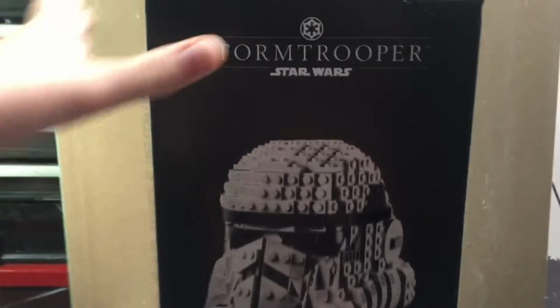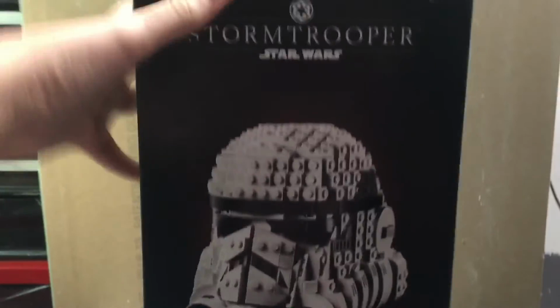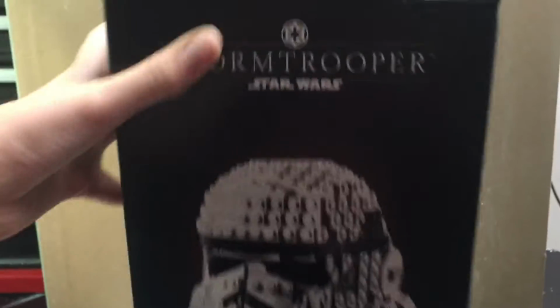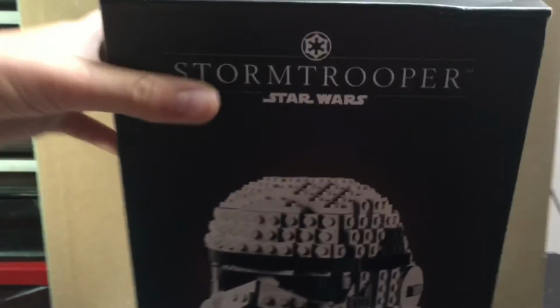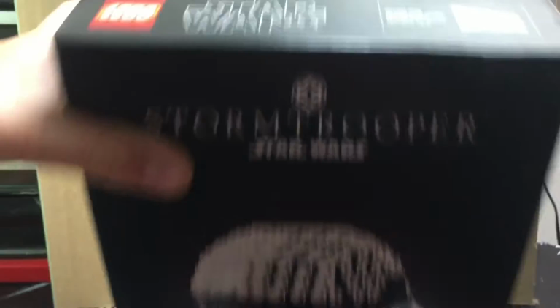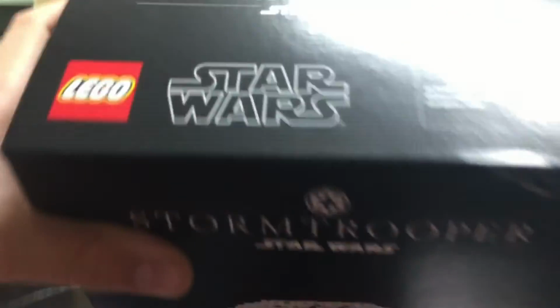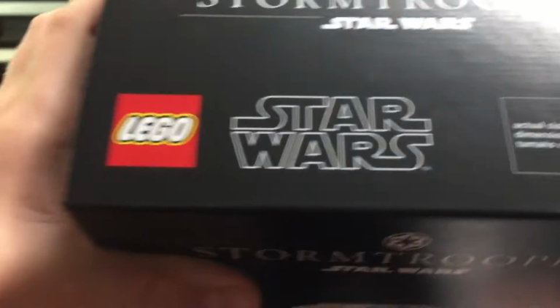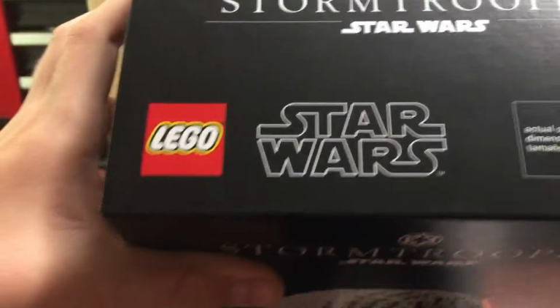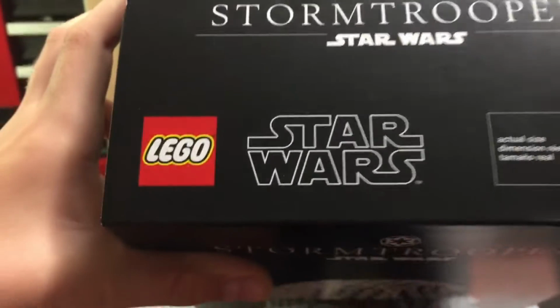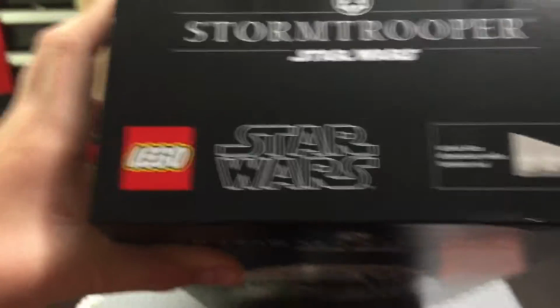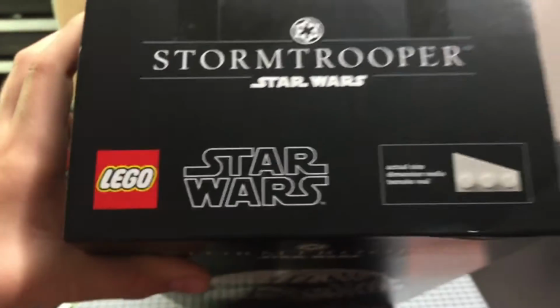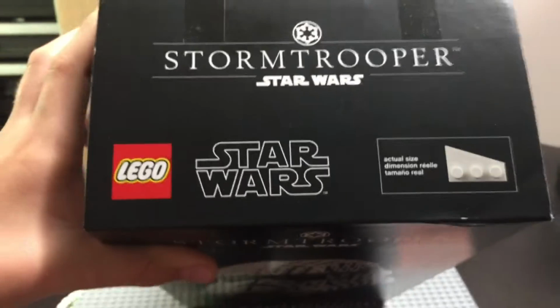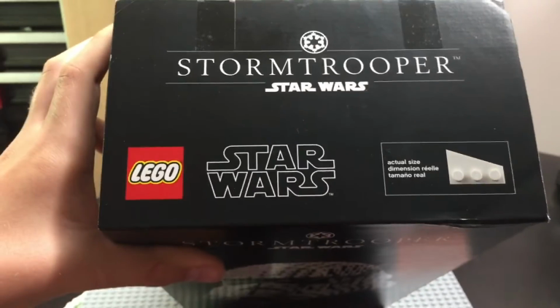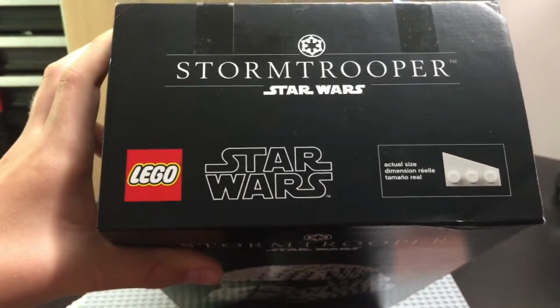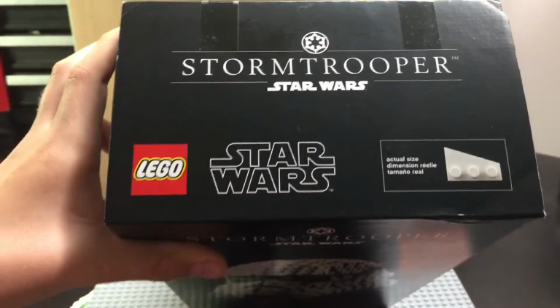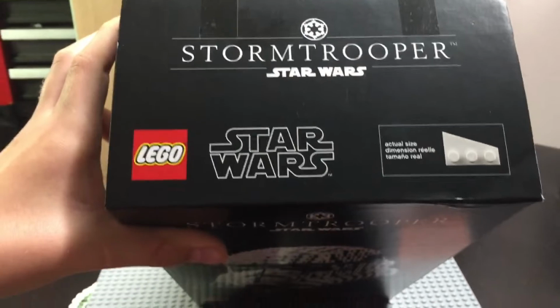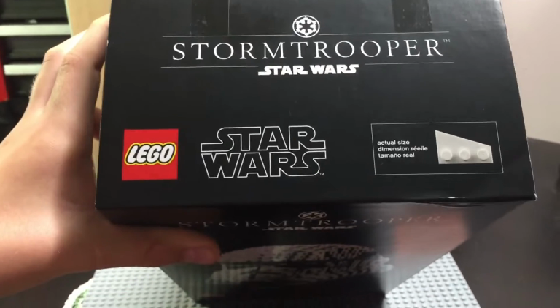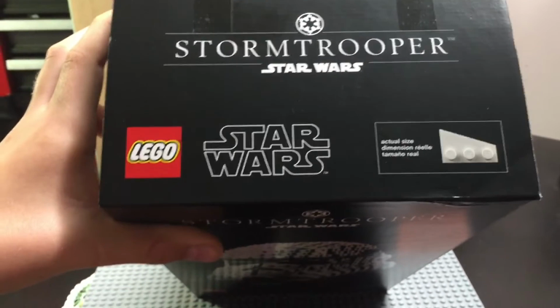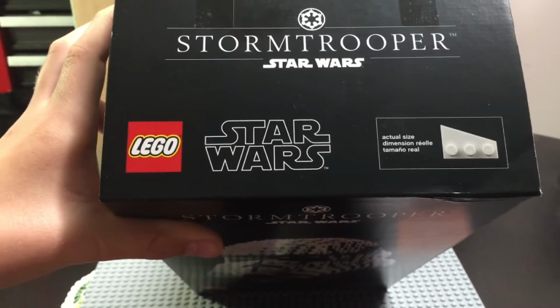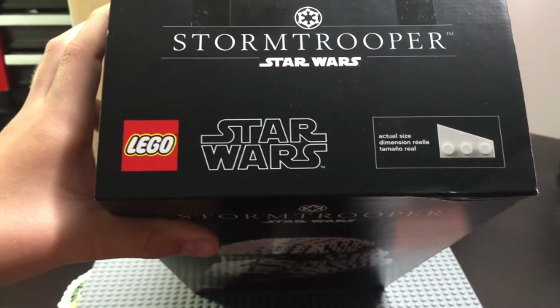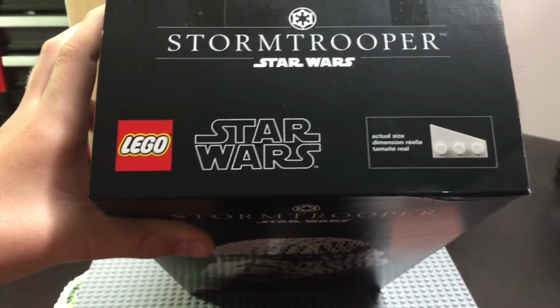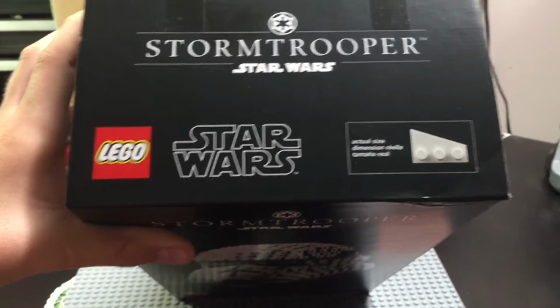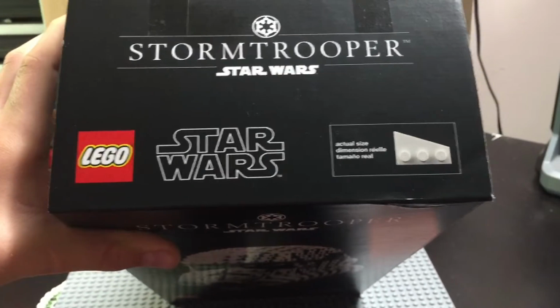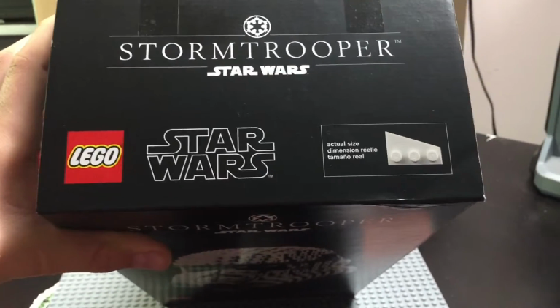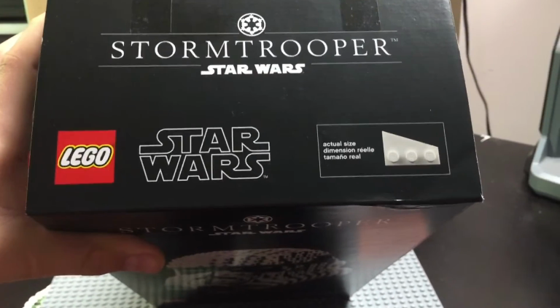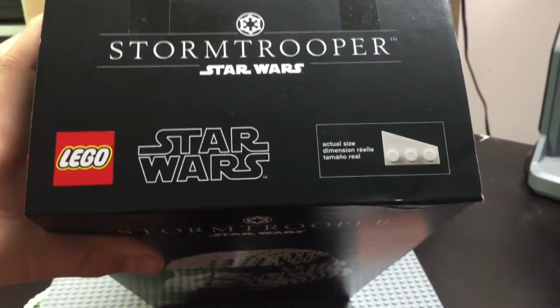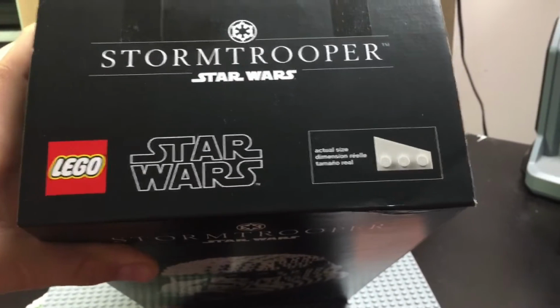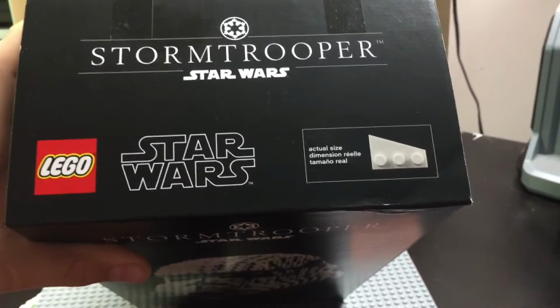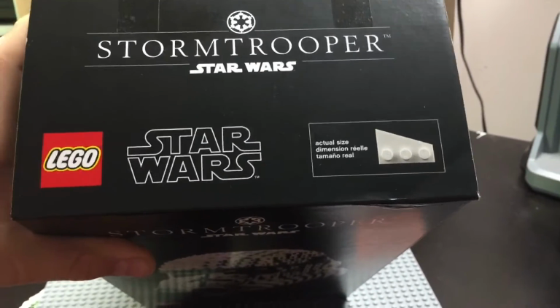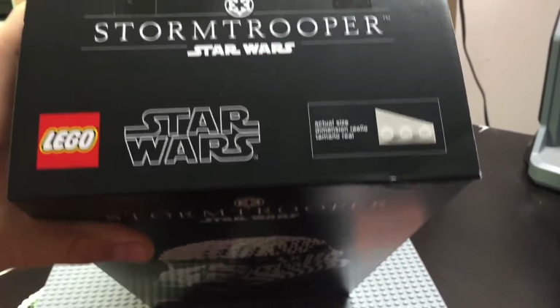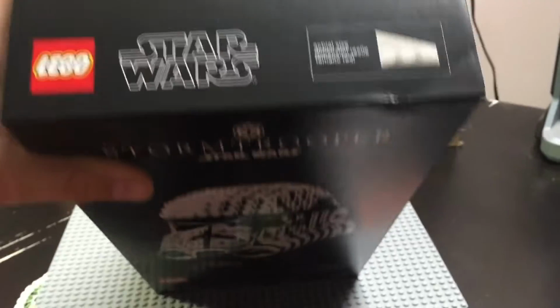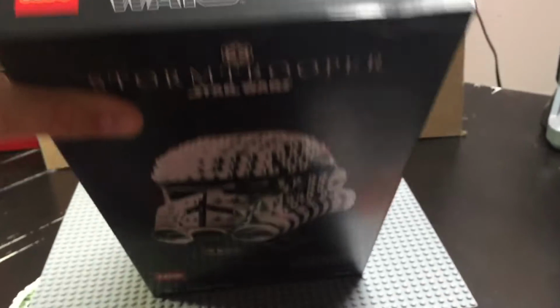The top also has the same thing — it says Stormtrooper Star Wars and has a picture of the actual piece.